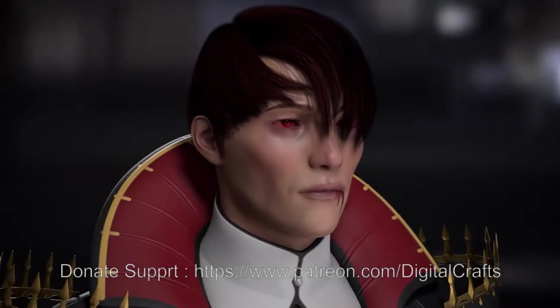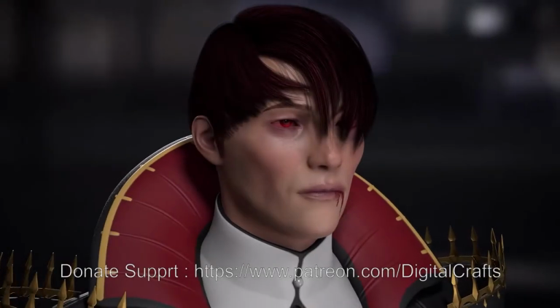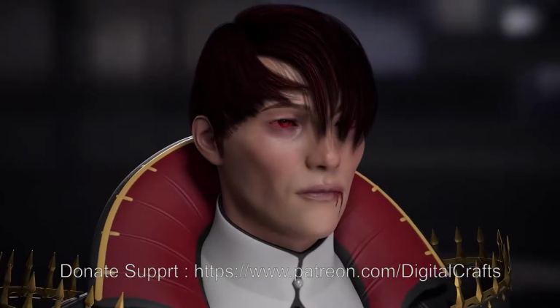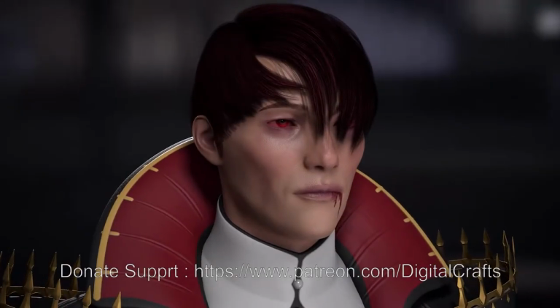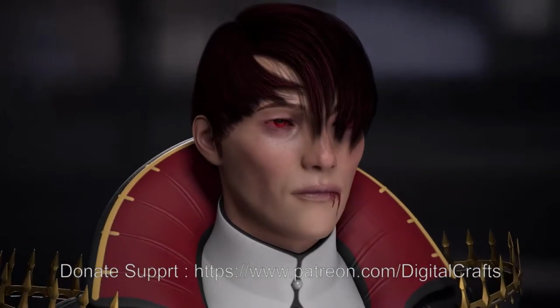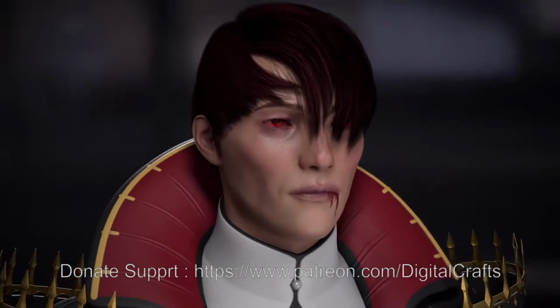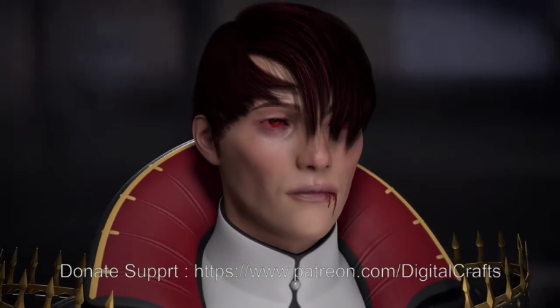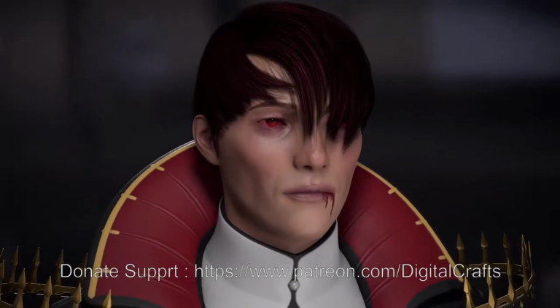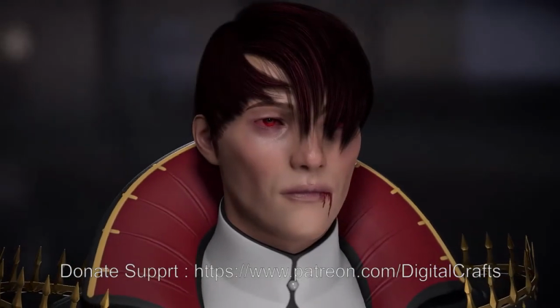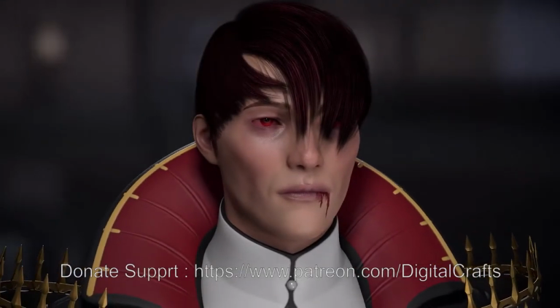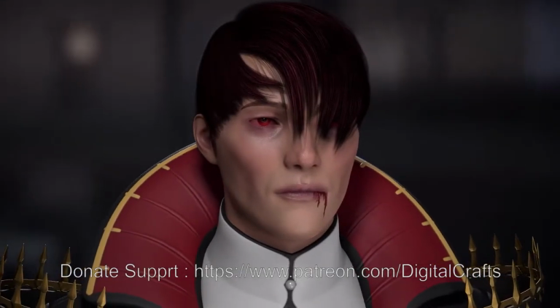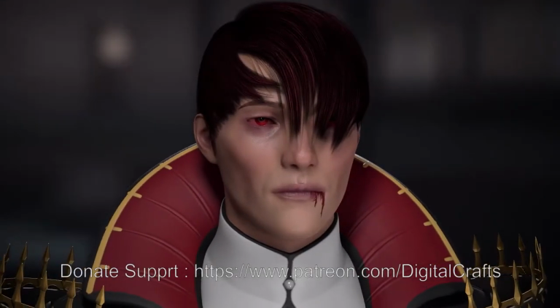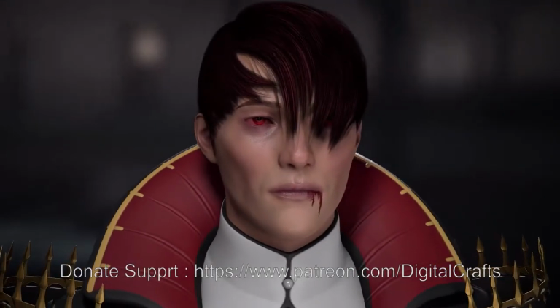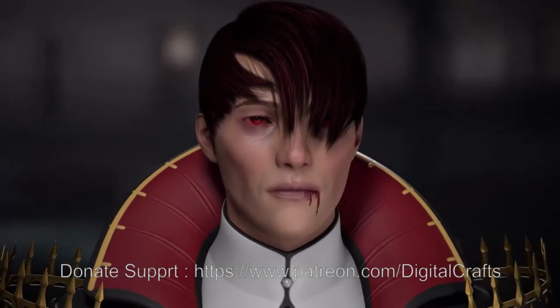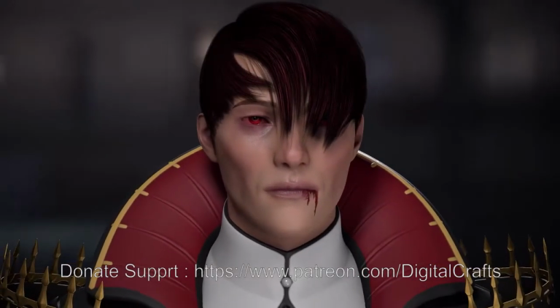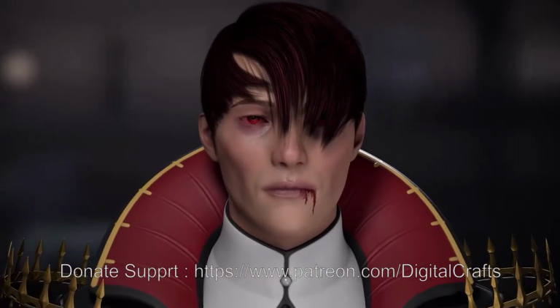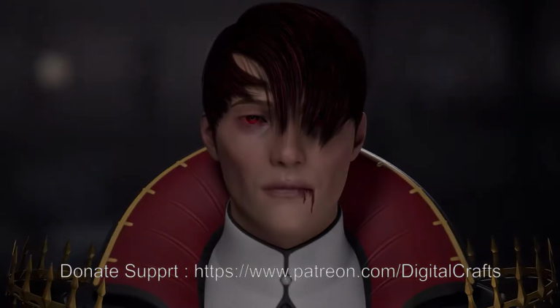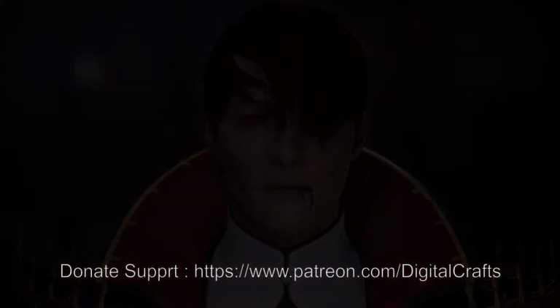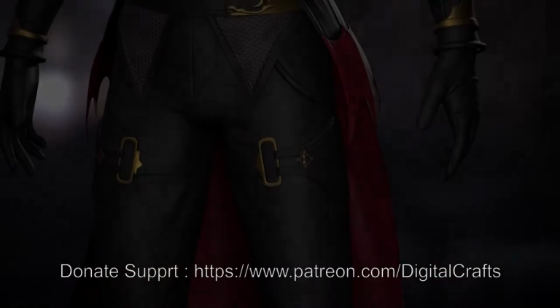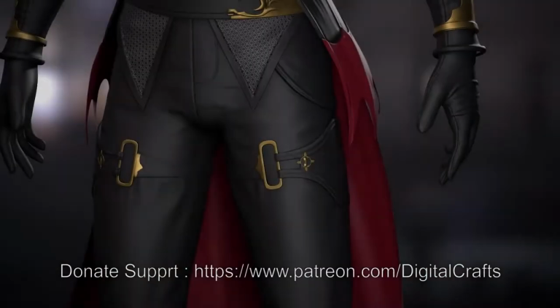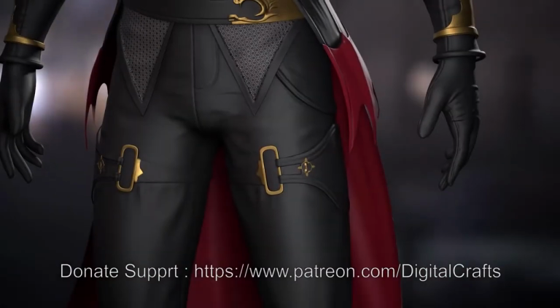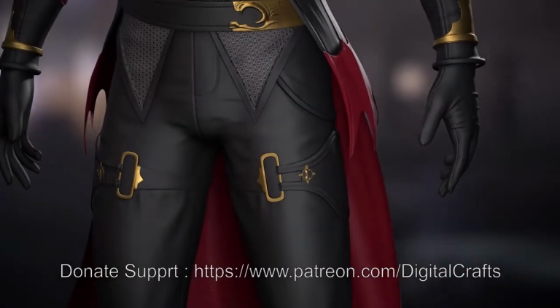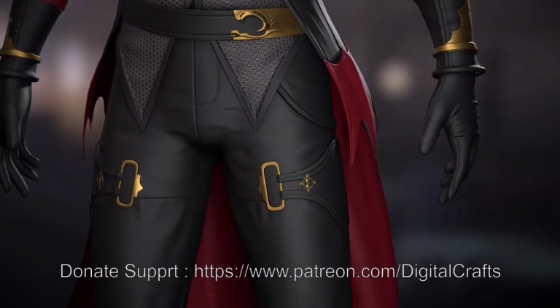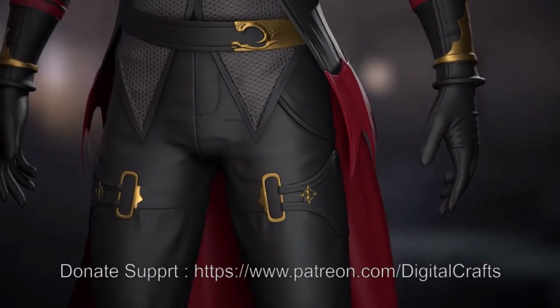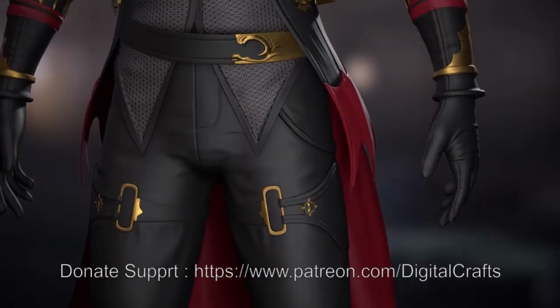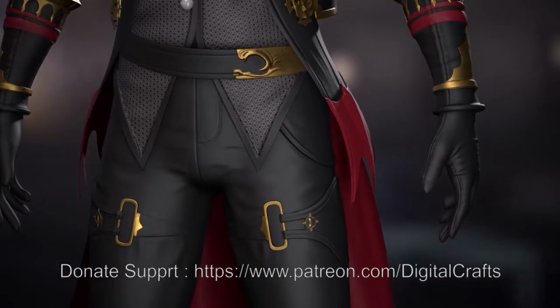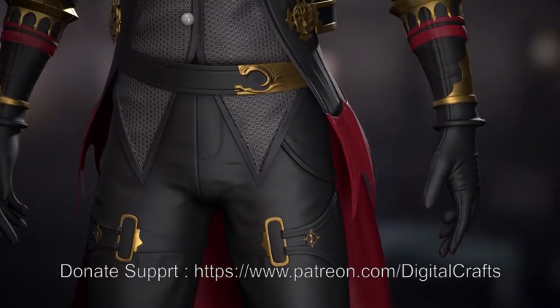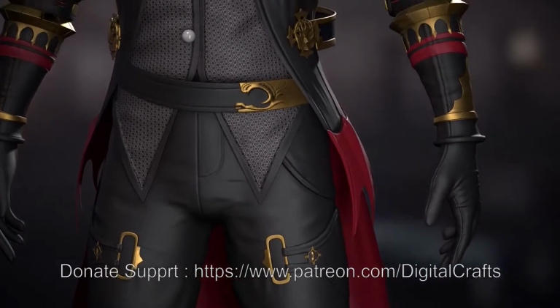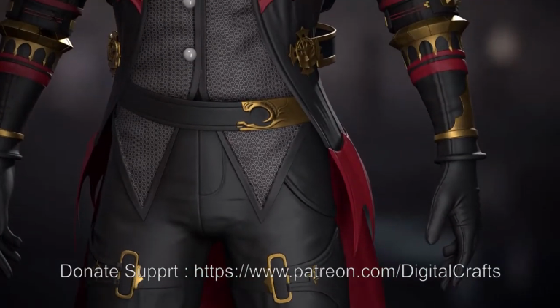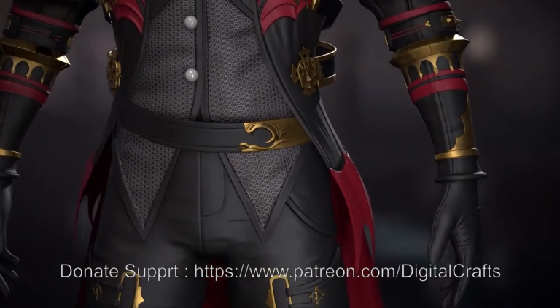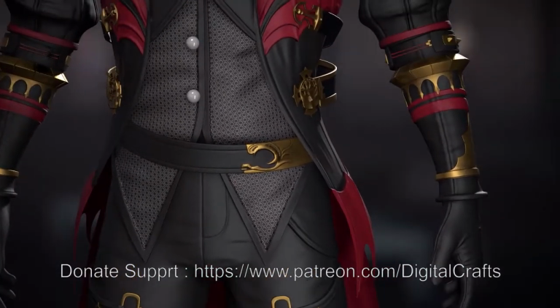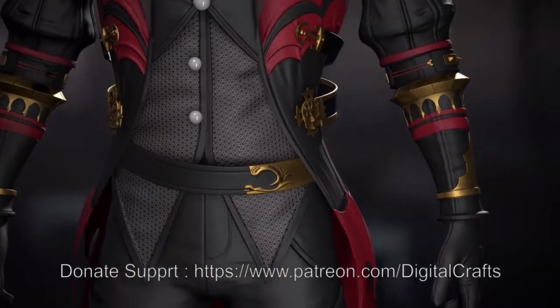Hi and welcome back with another tutorial. In this video I will be showing you how I am baking my character and doing the UVs of my character.